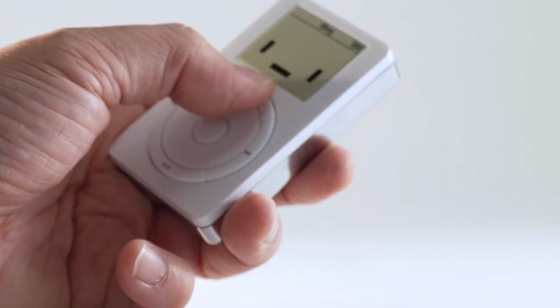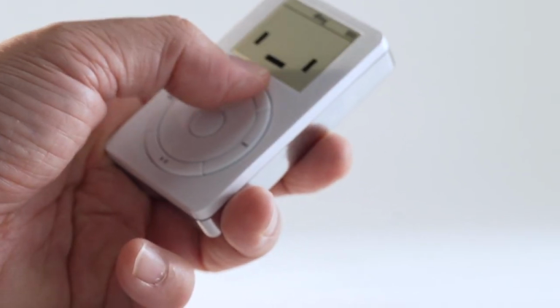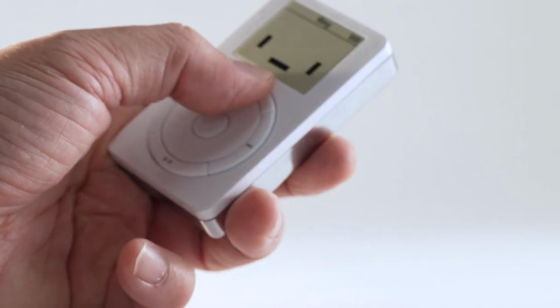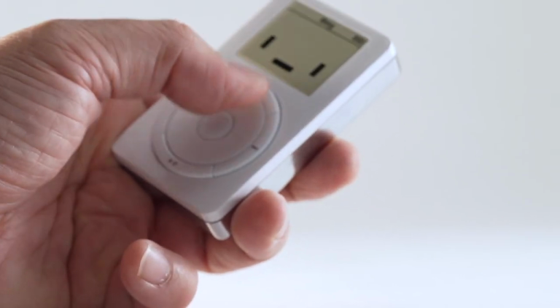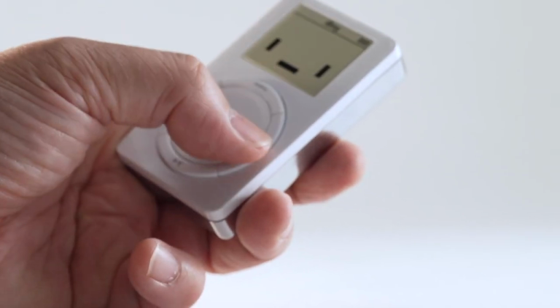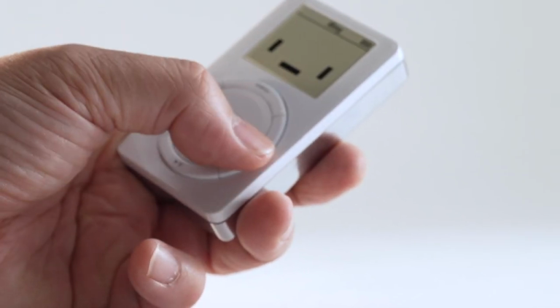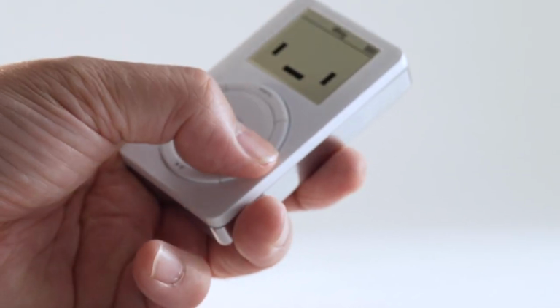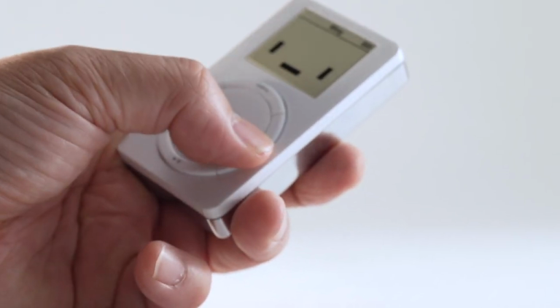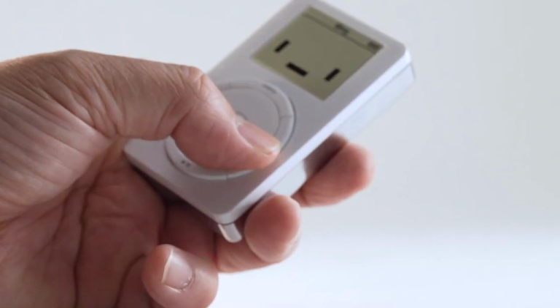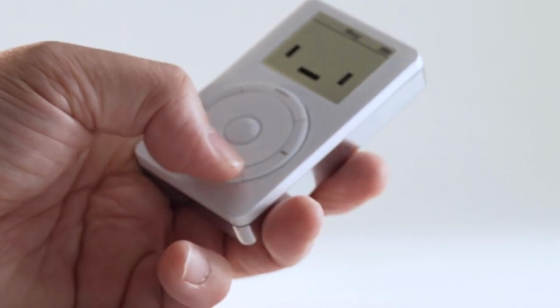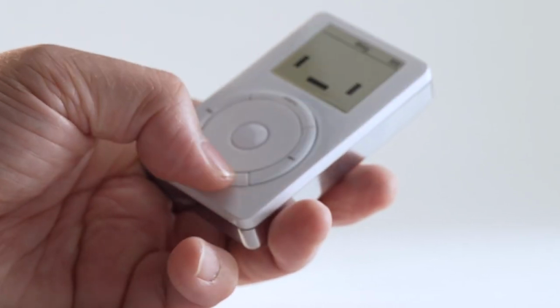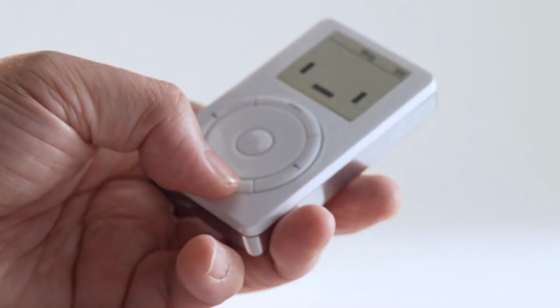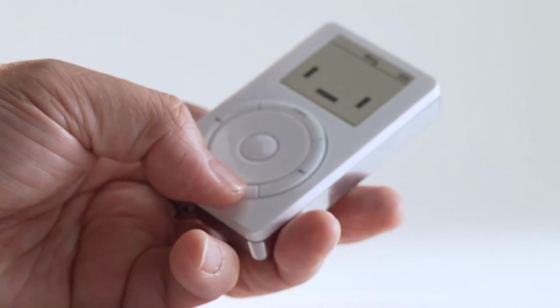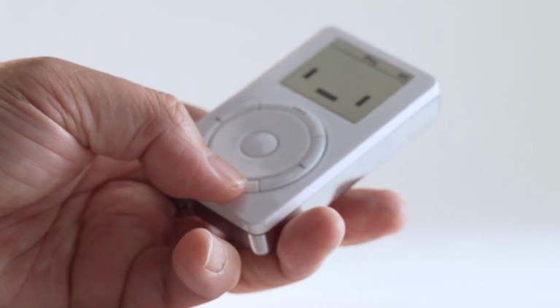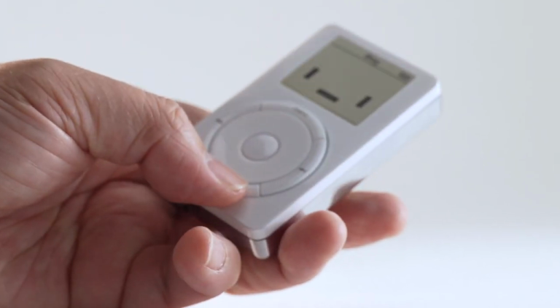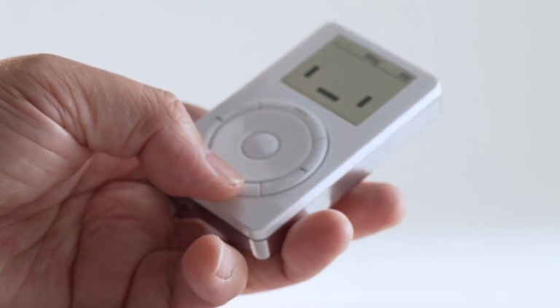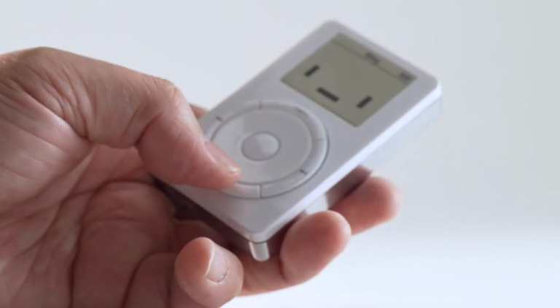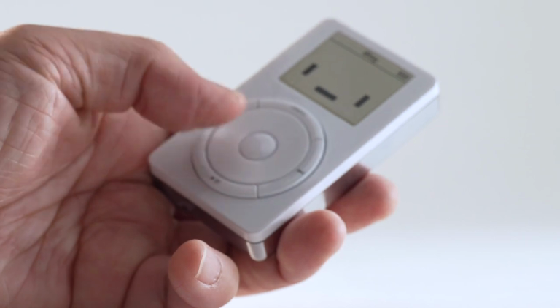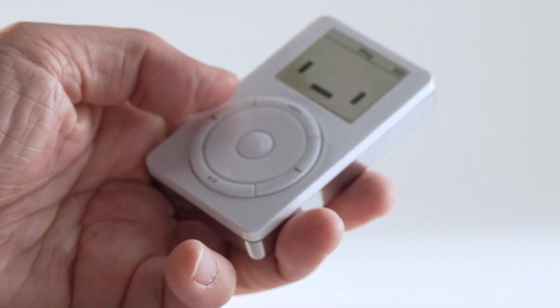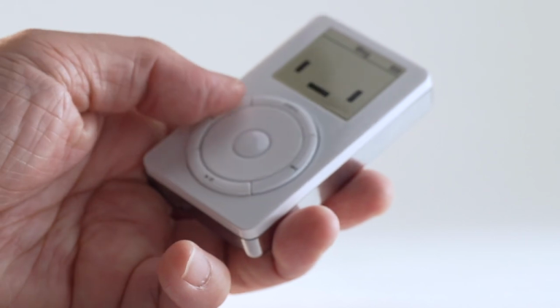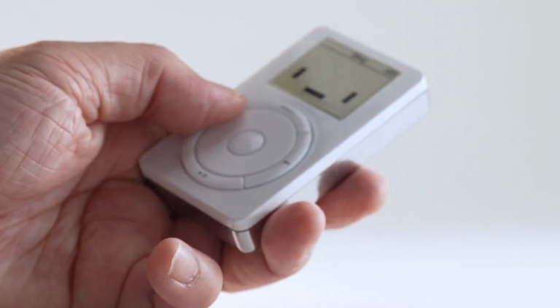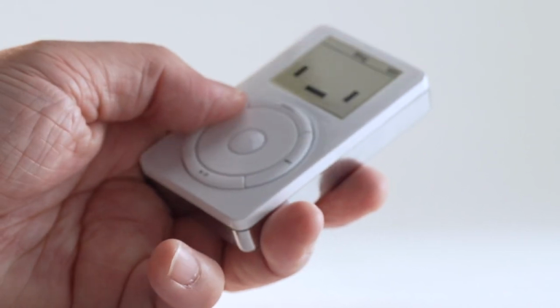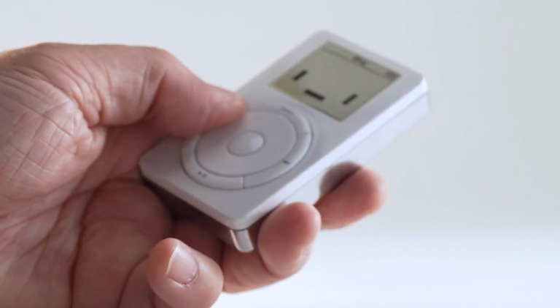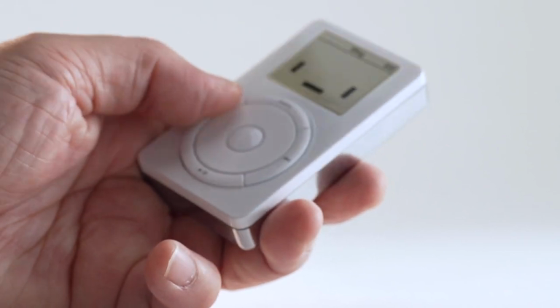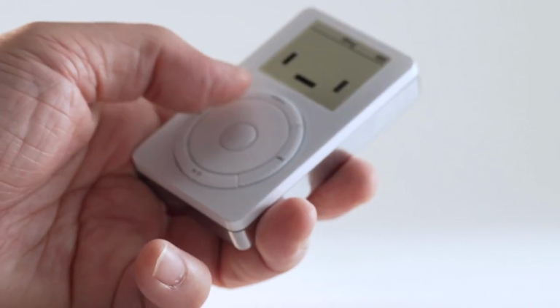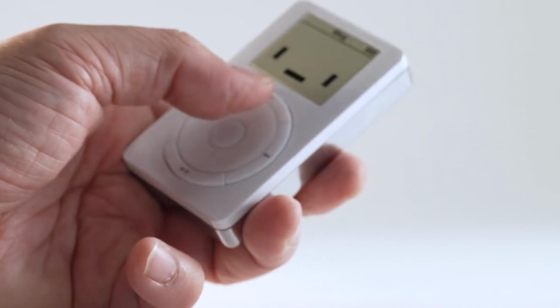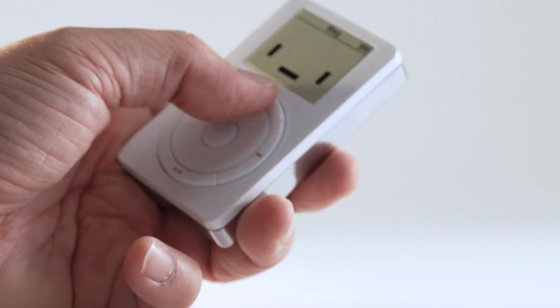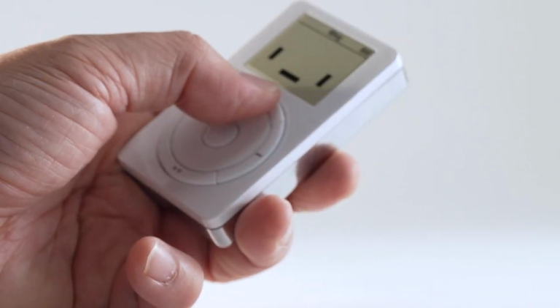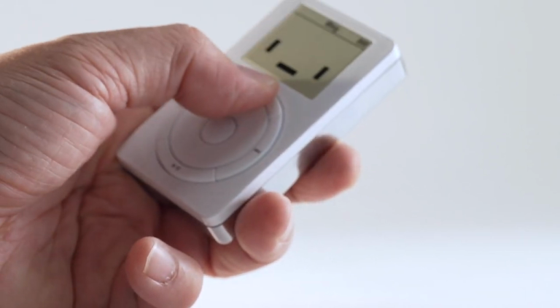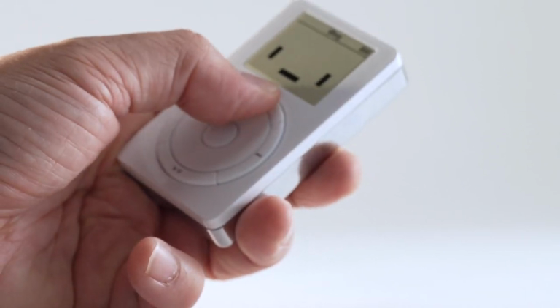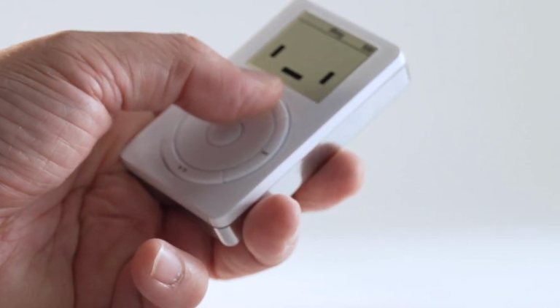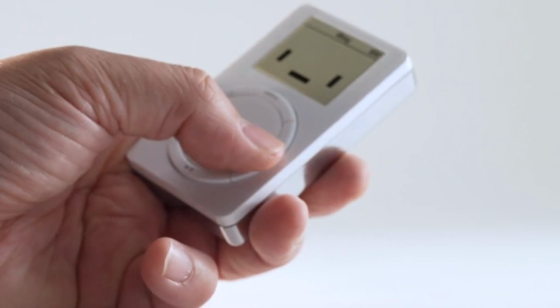All the buttons are clickable, making it the perfect fiddle toy. Pick it up when you're bored or stressed.